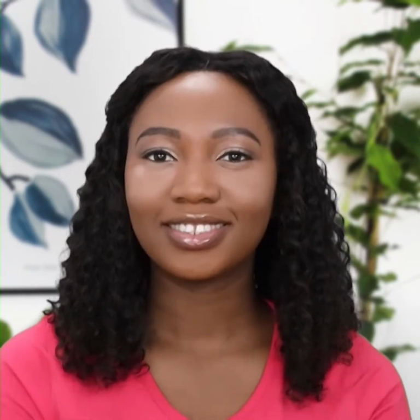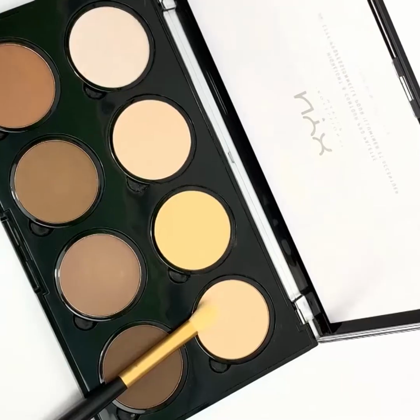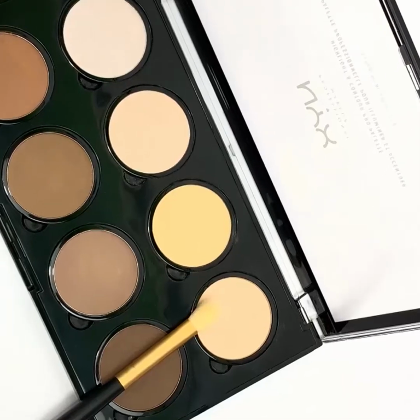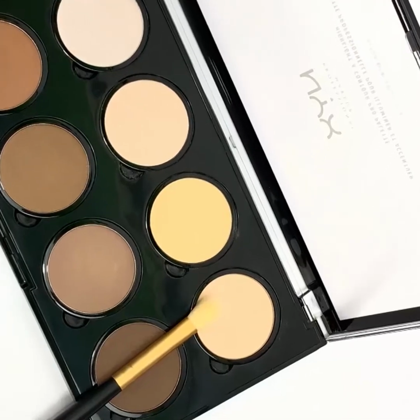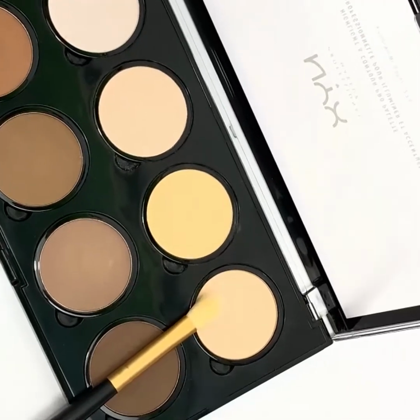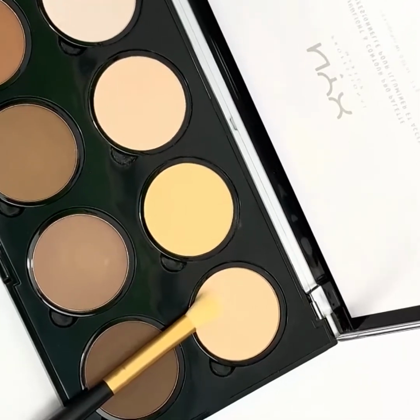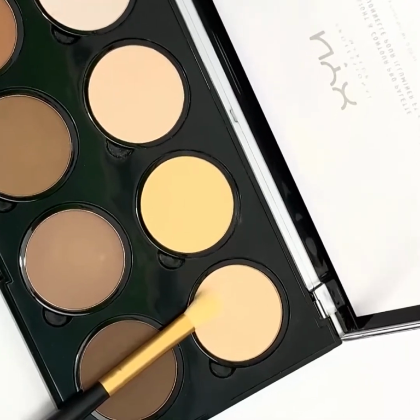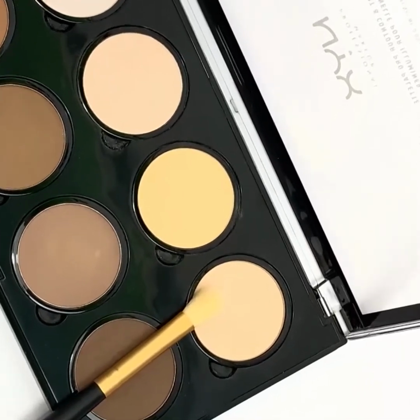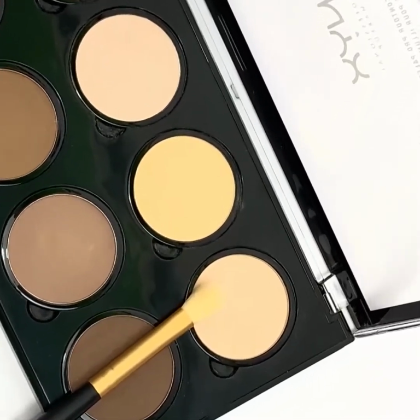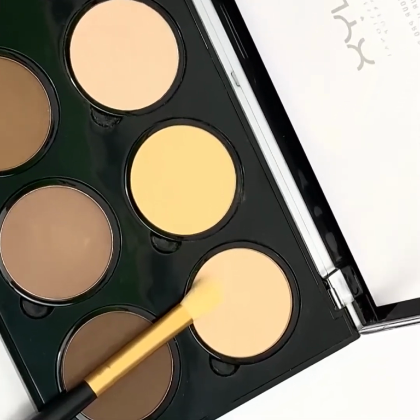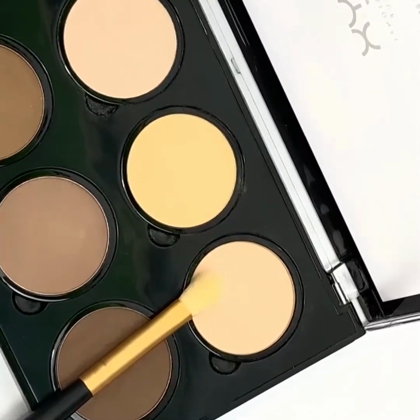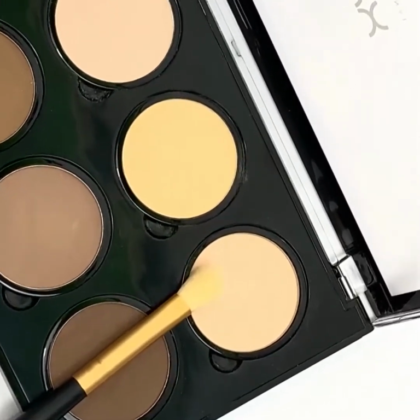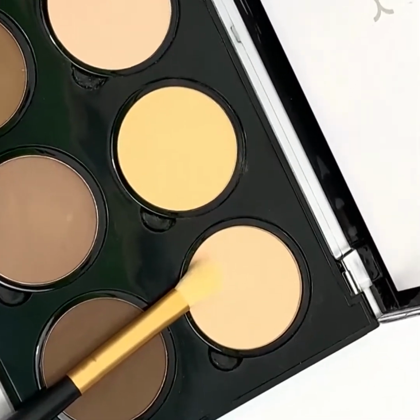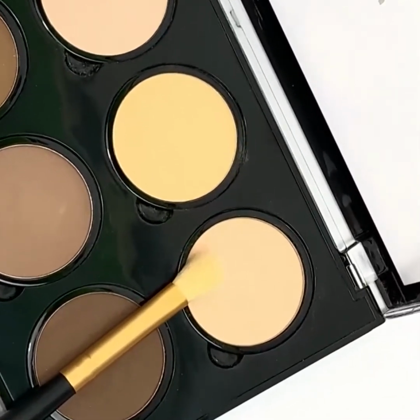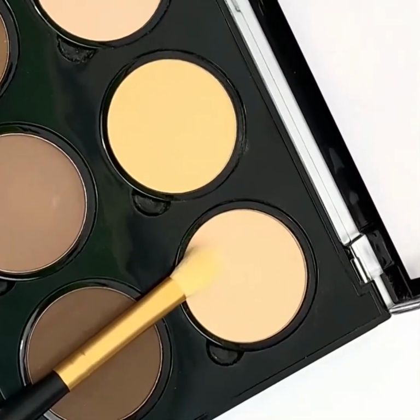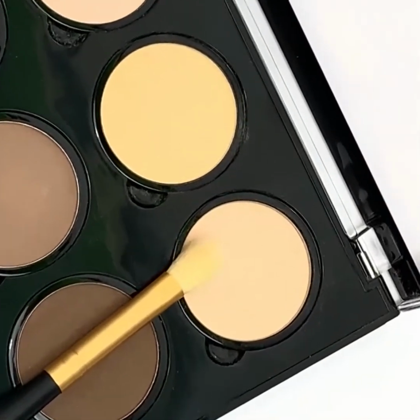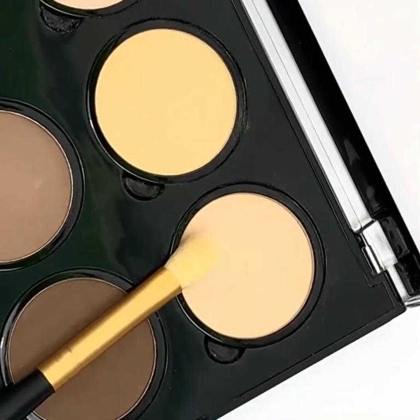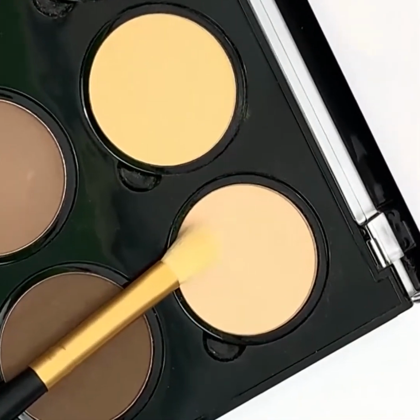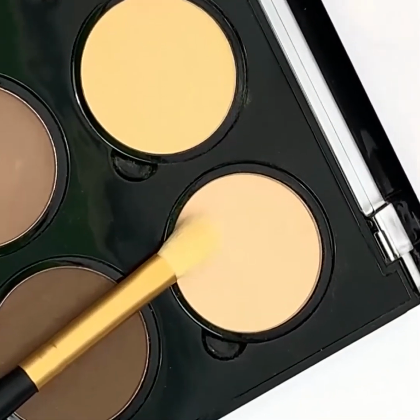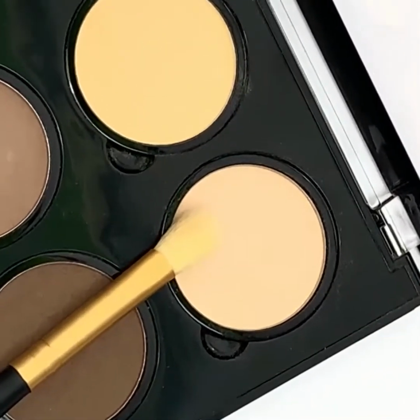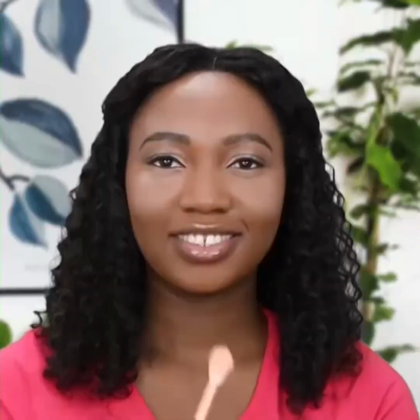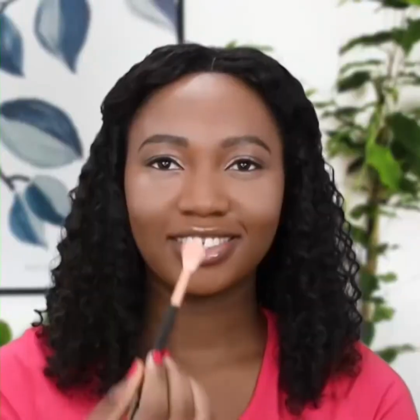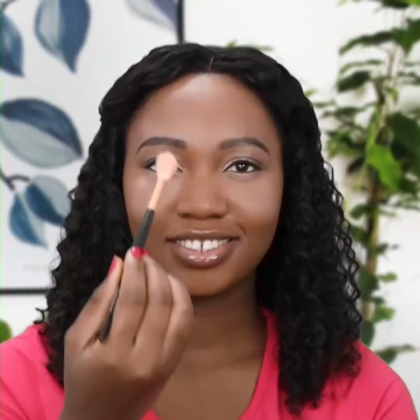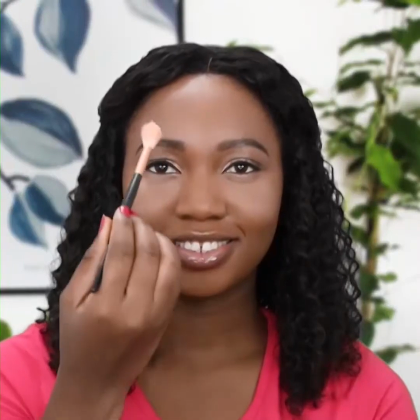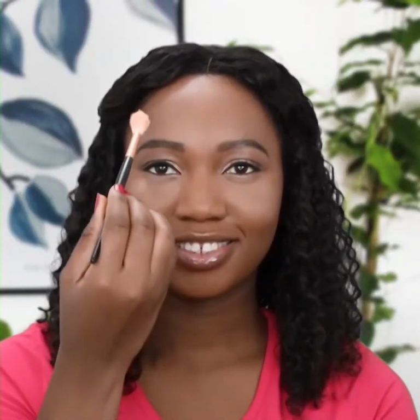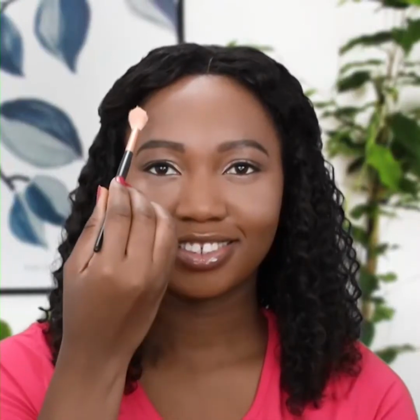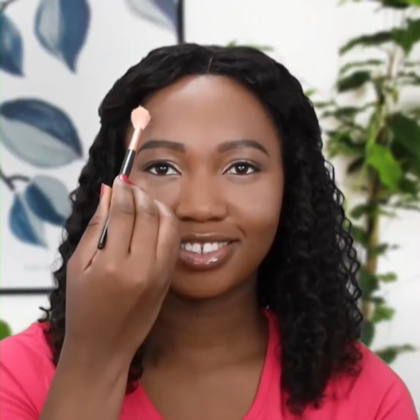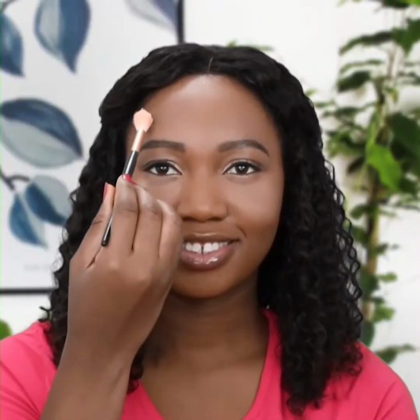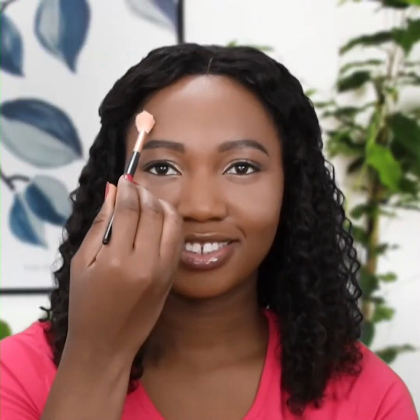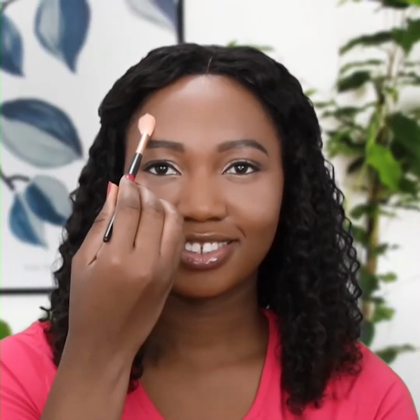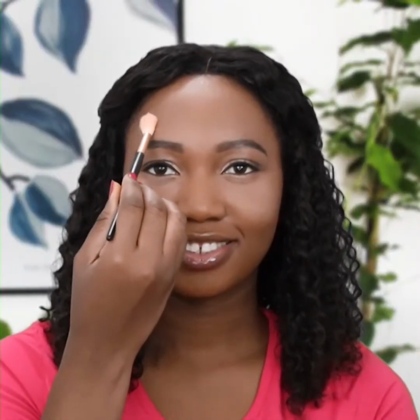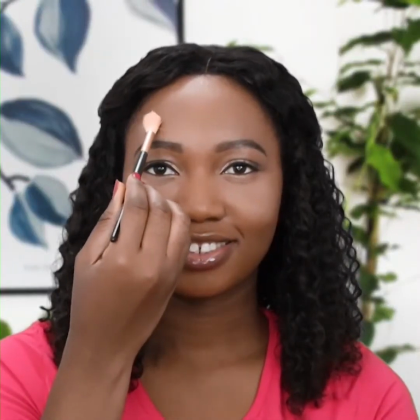Select the highlighter shade from the contour palette. Continue packing it on the middle of your forehead.